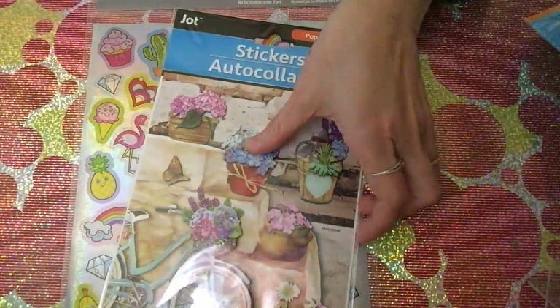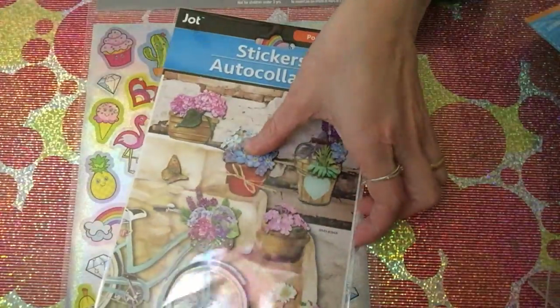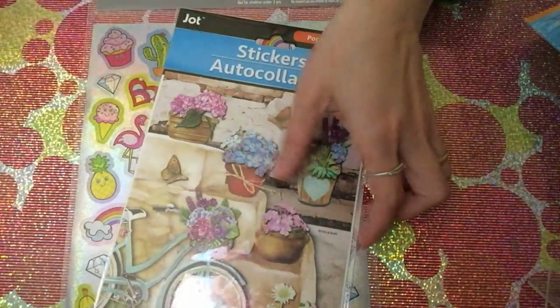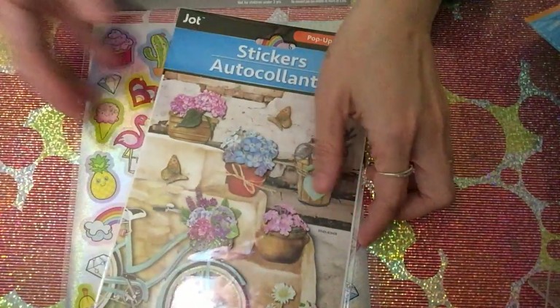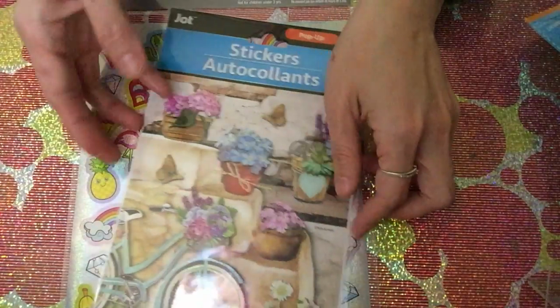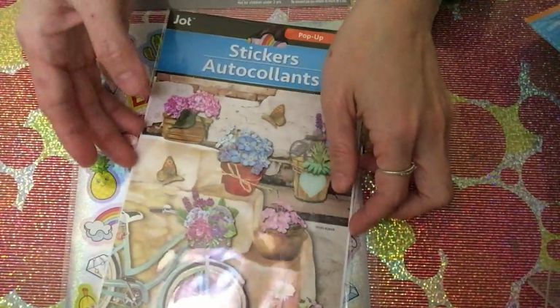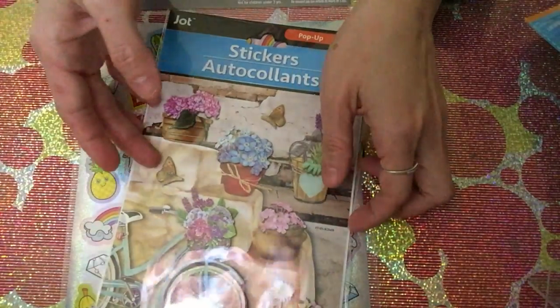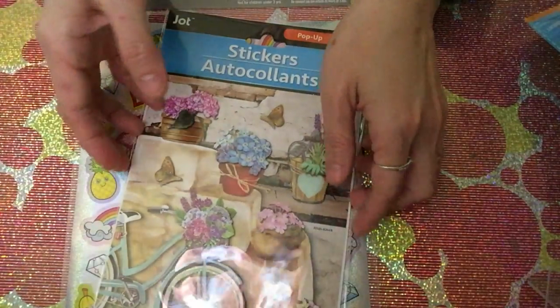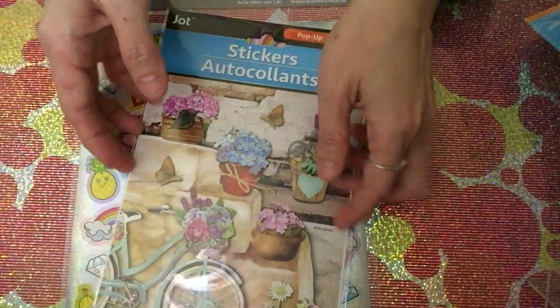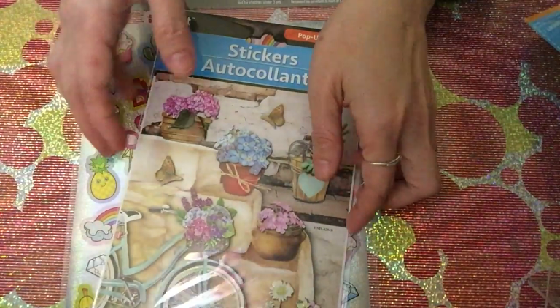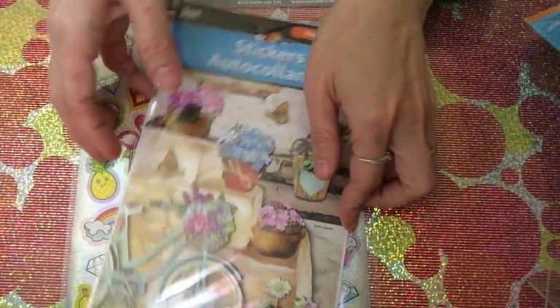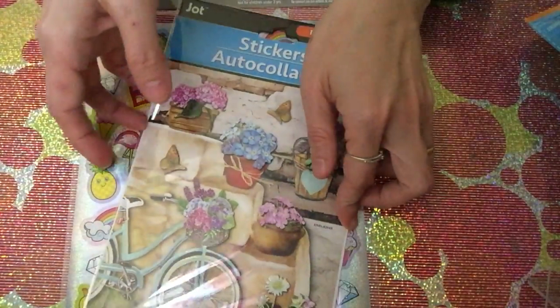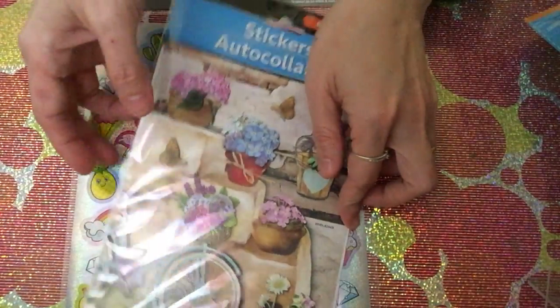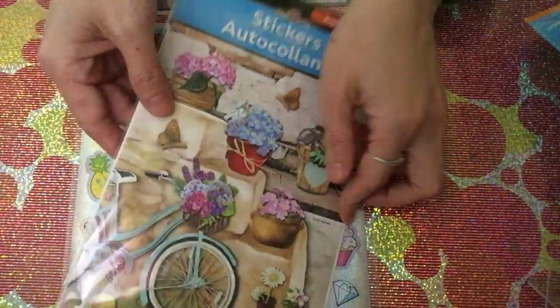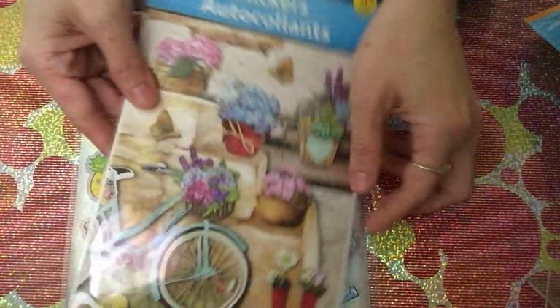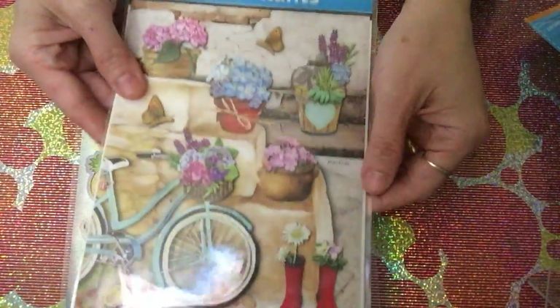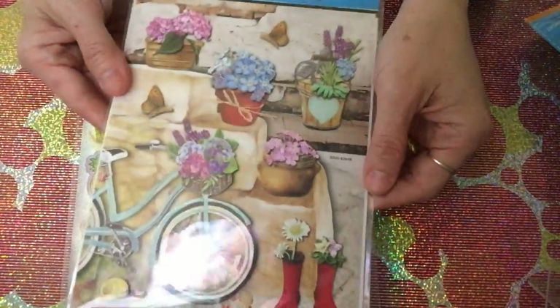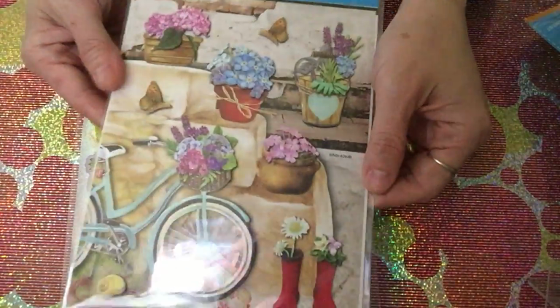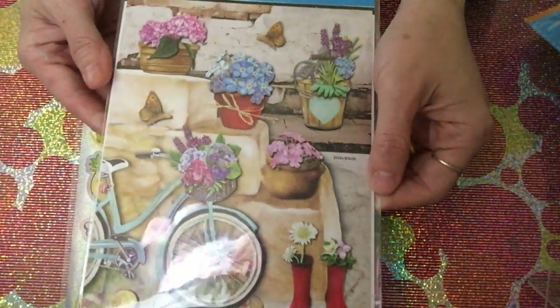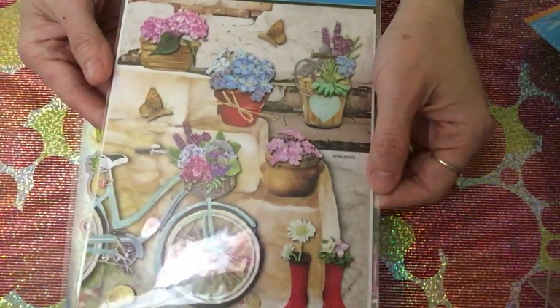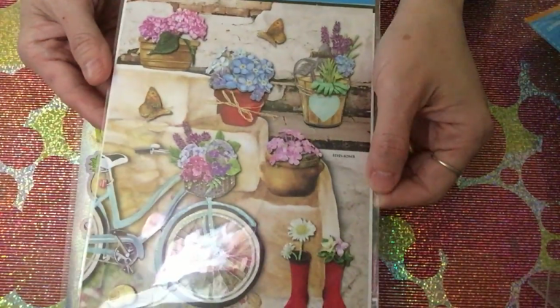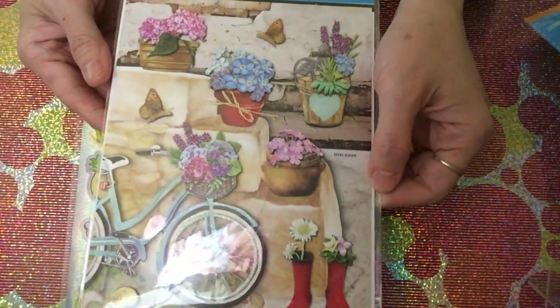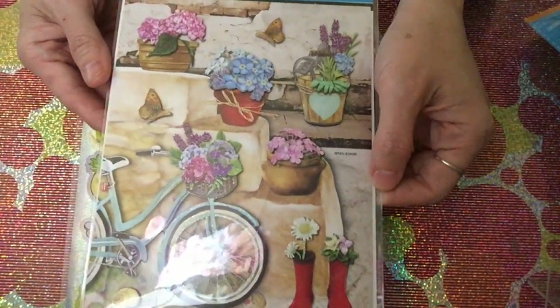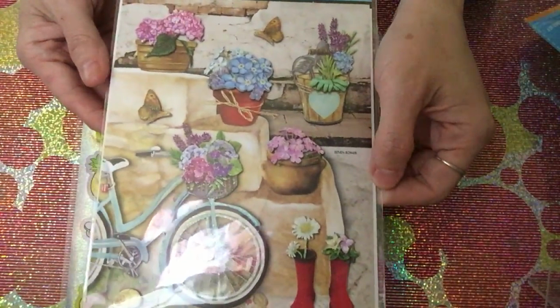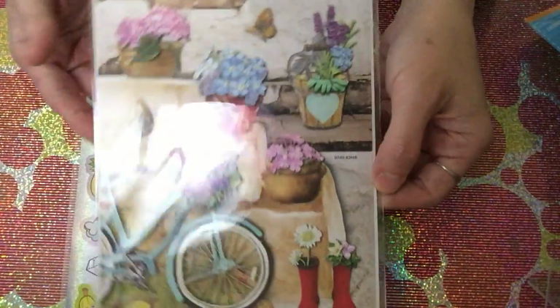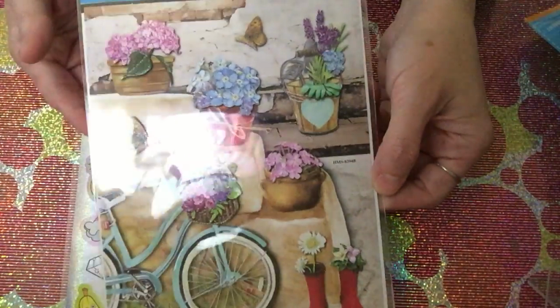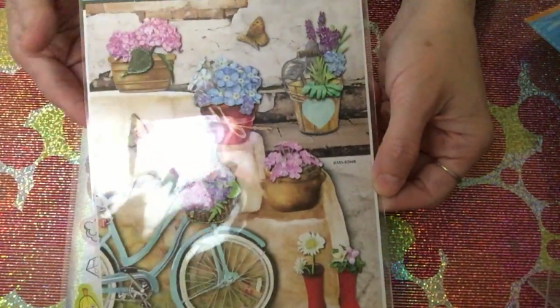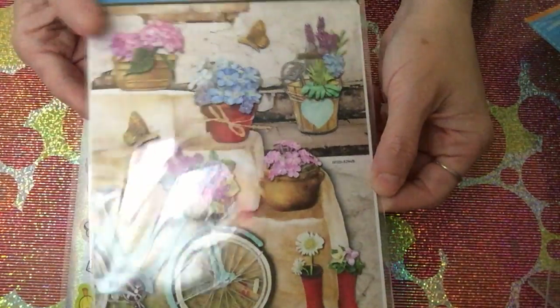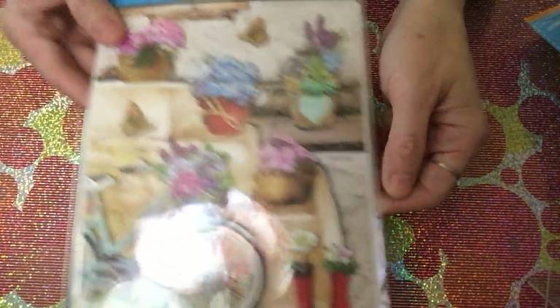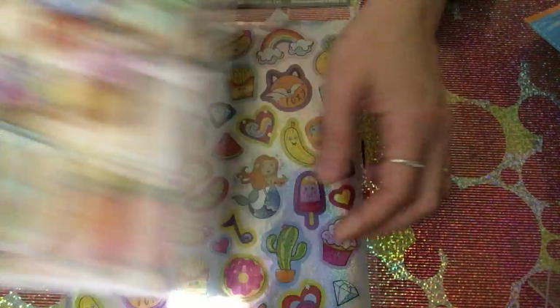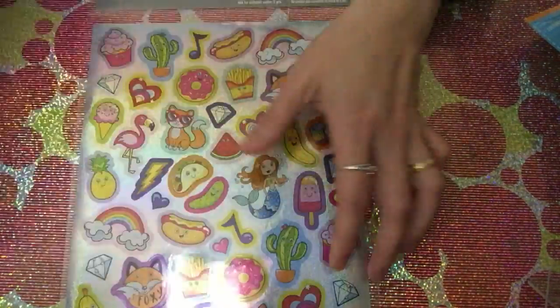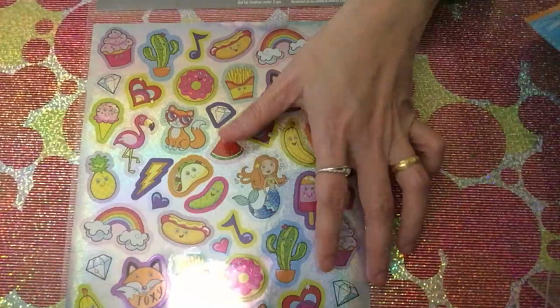I also picked up the cactus stickers and the one with a bicycle on it — it's very cute.